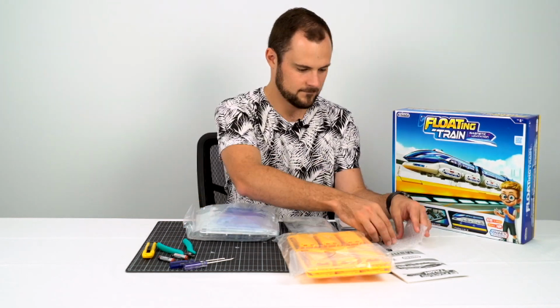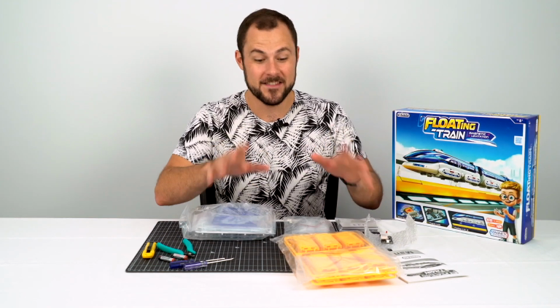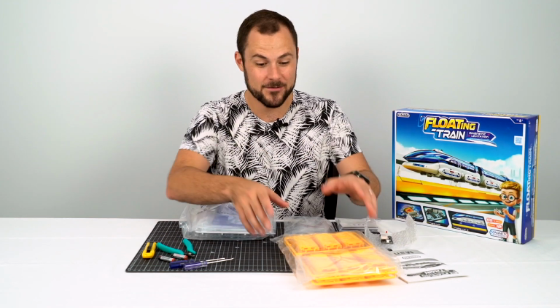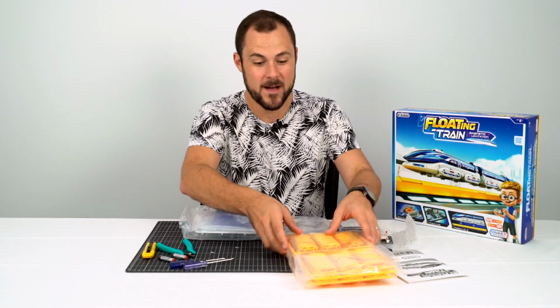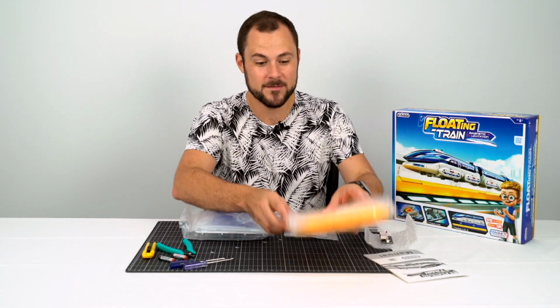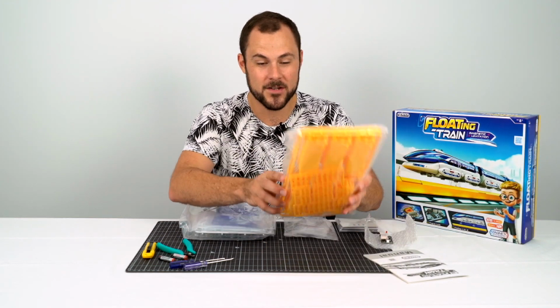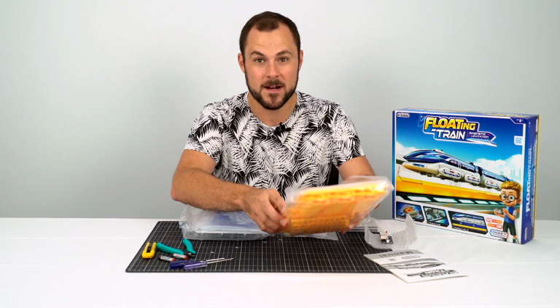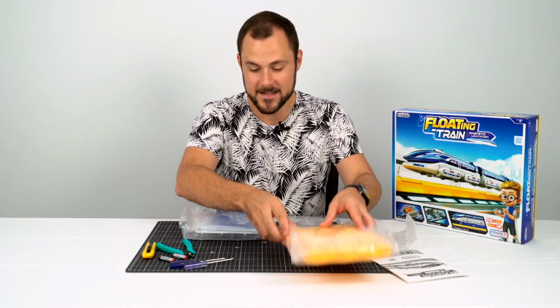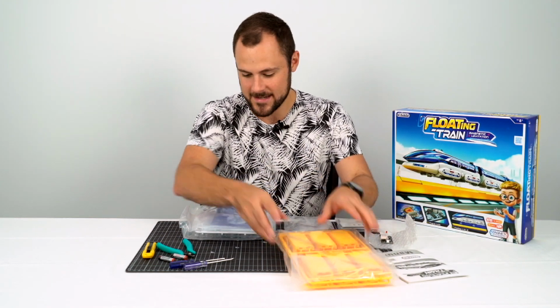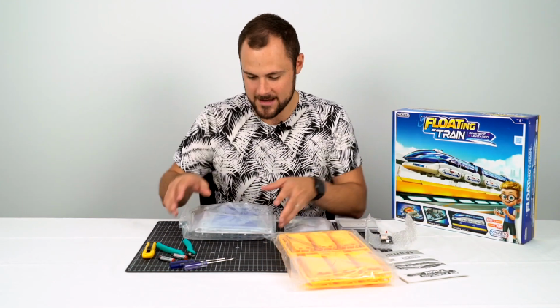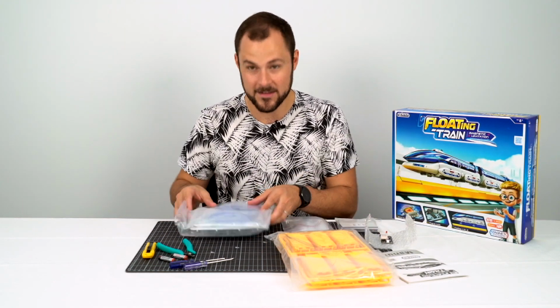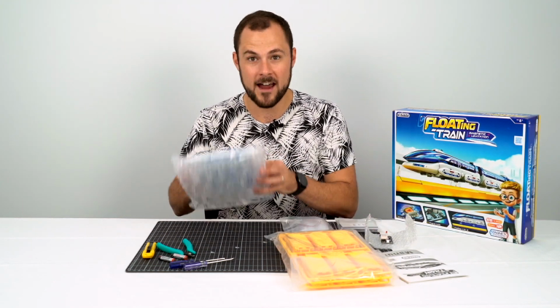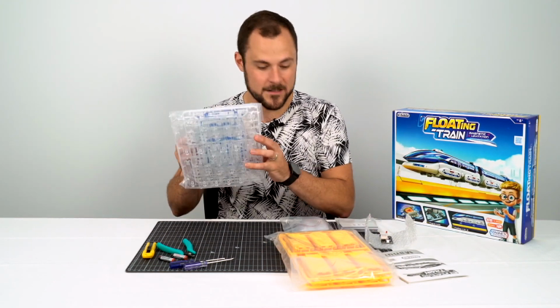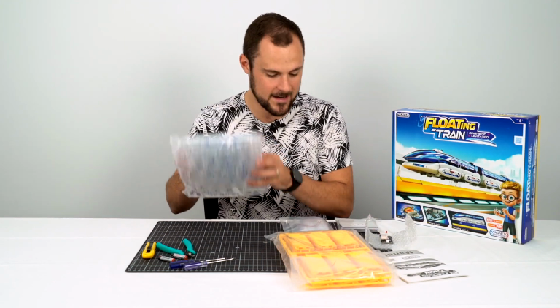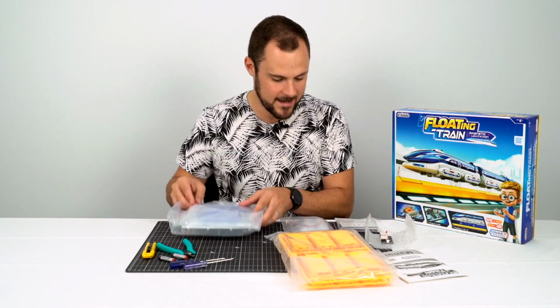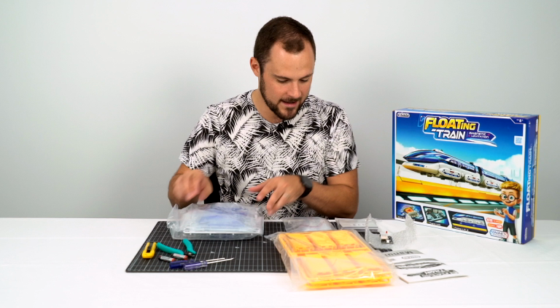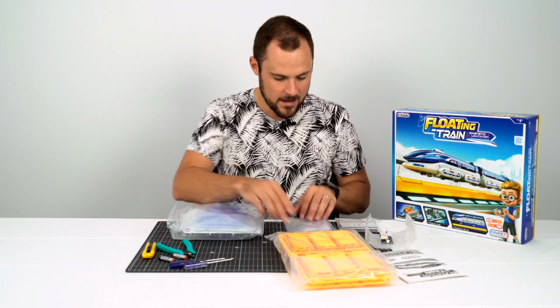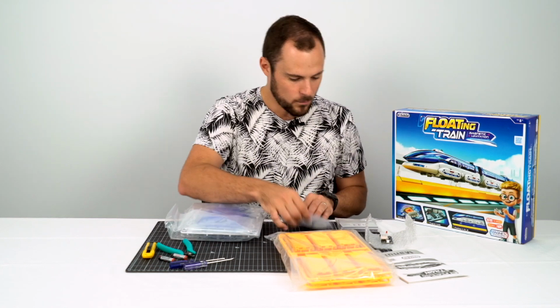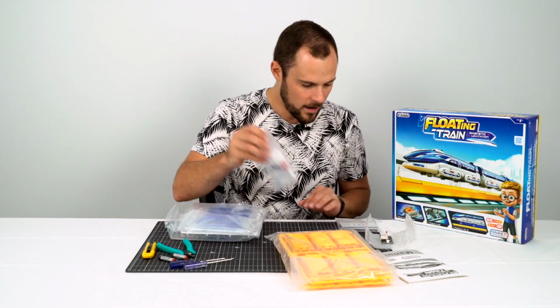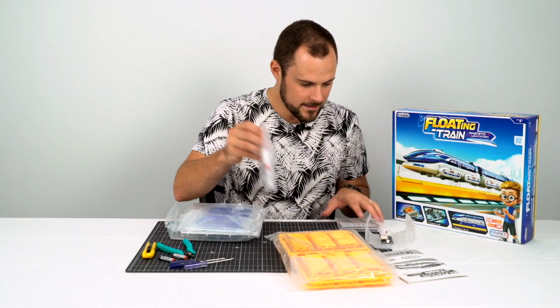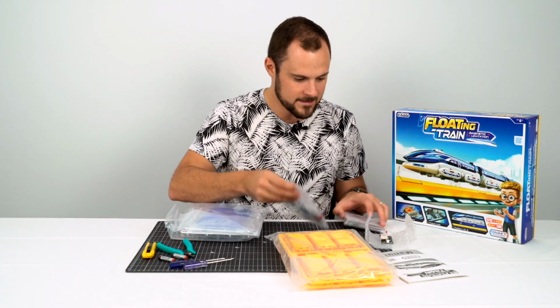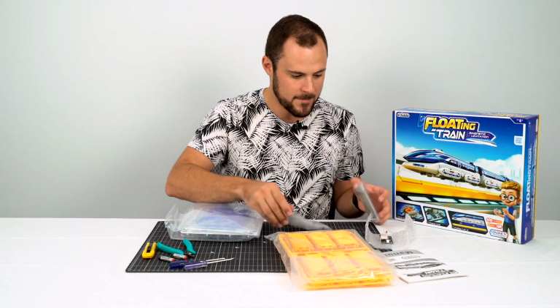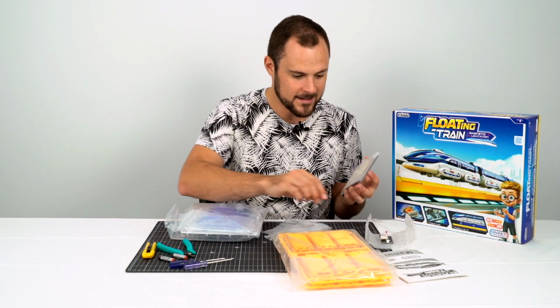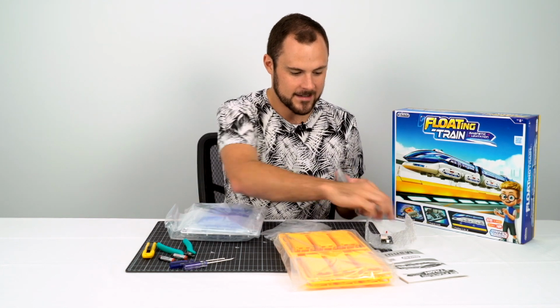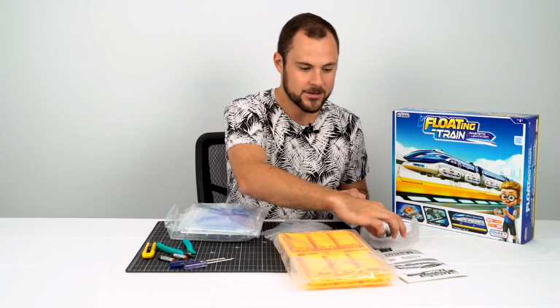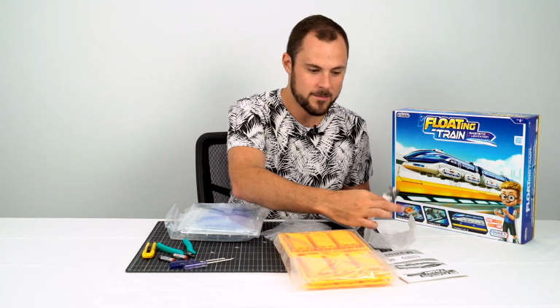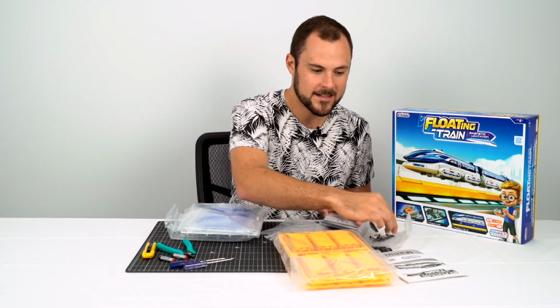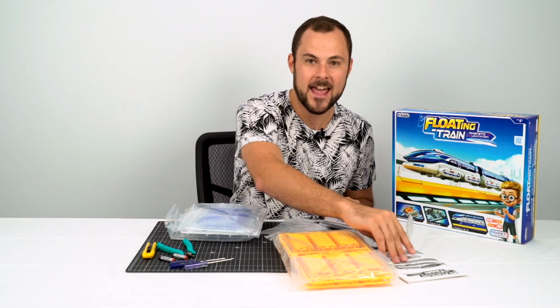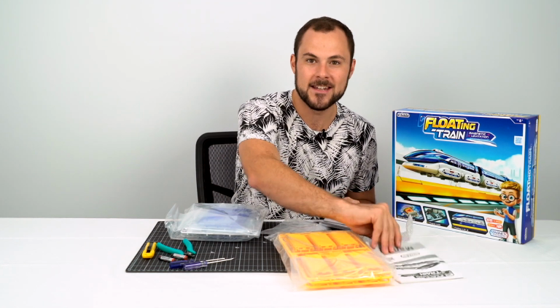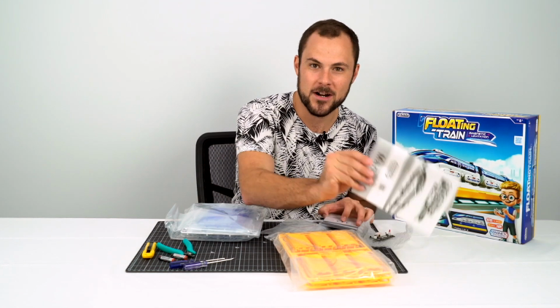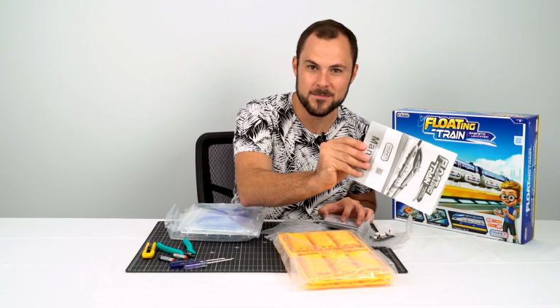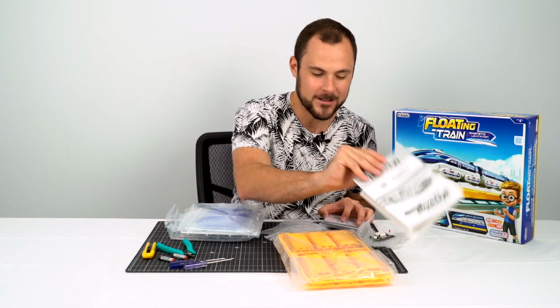So these are all the parts. We've got the track pieces here, the carriage kit here, wires, magnets, an electromagnet, and the instruction booklet.